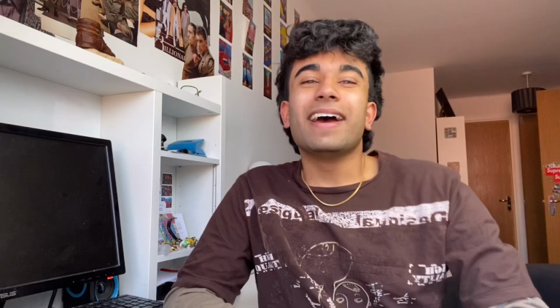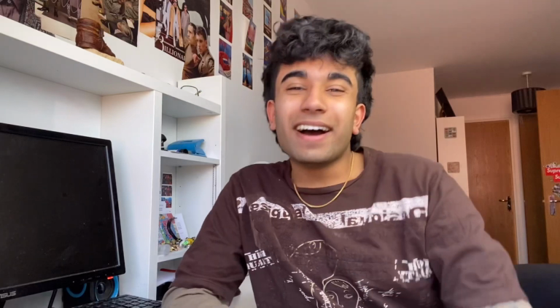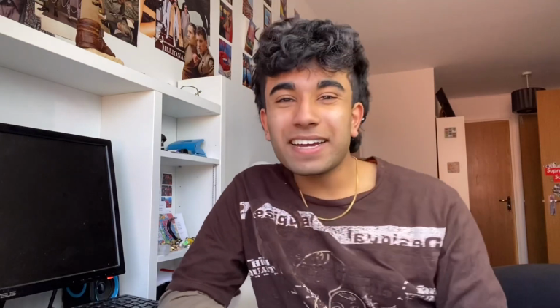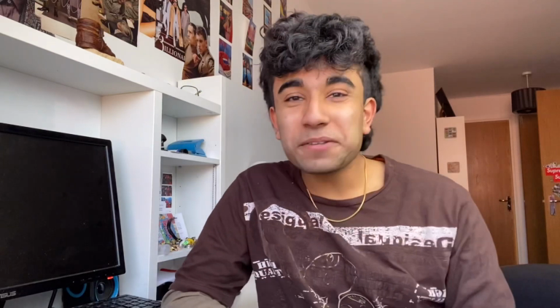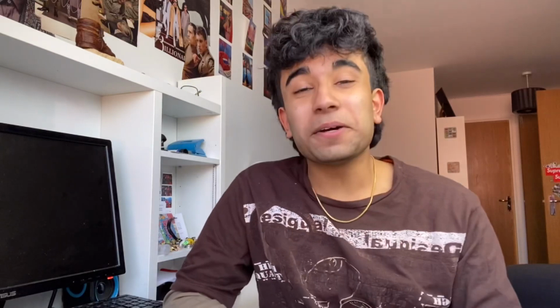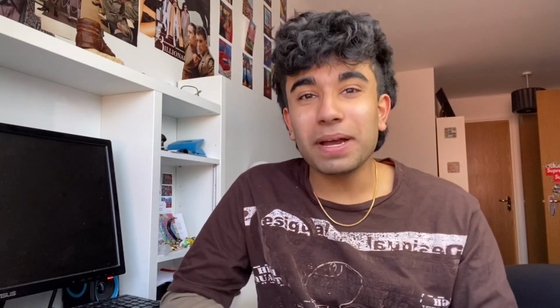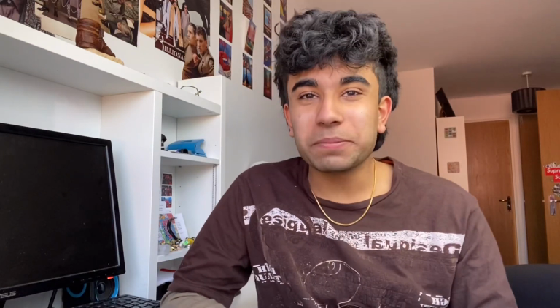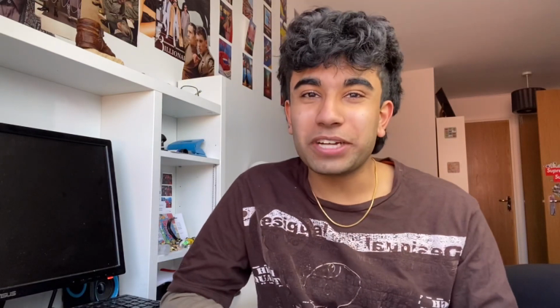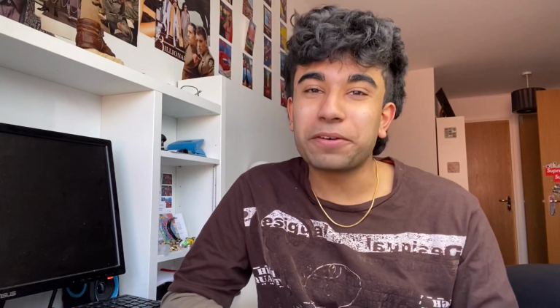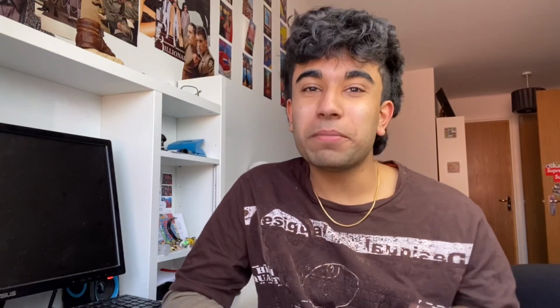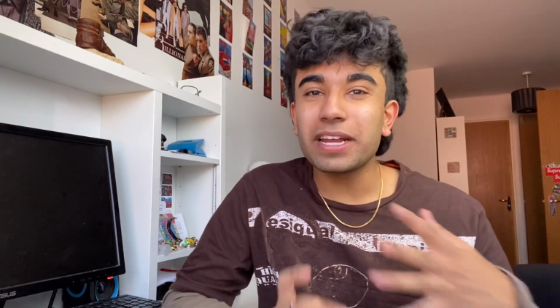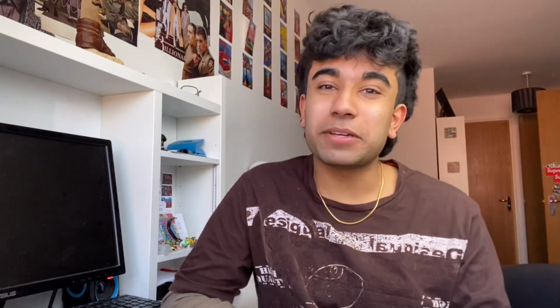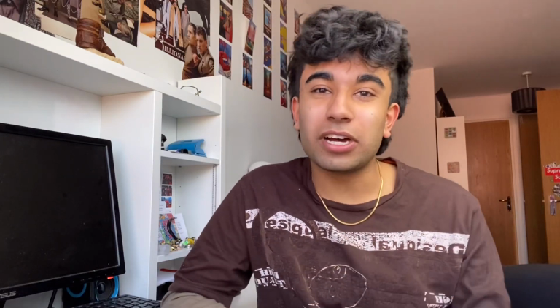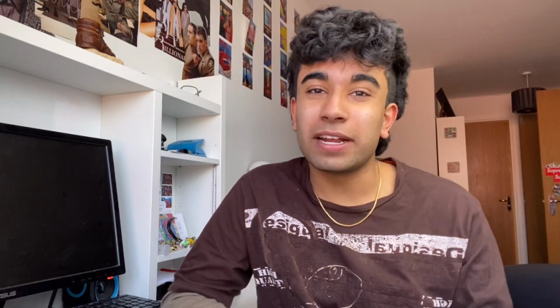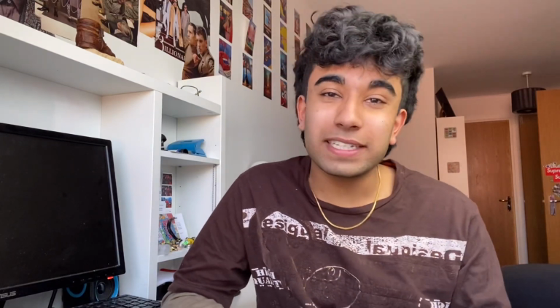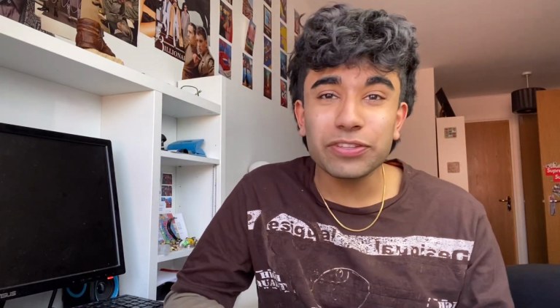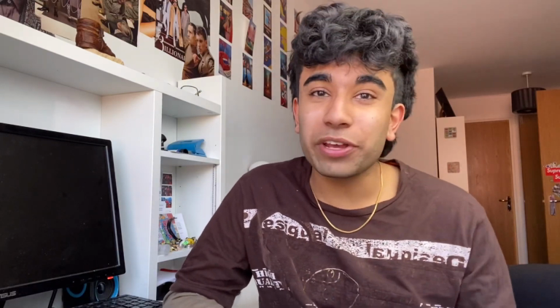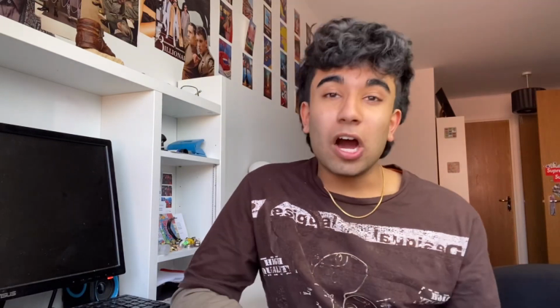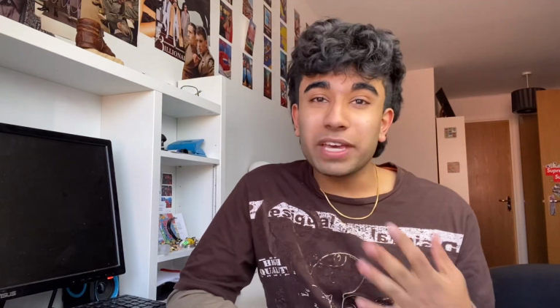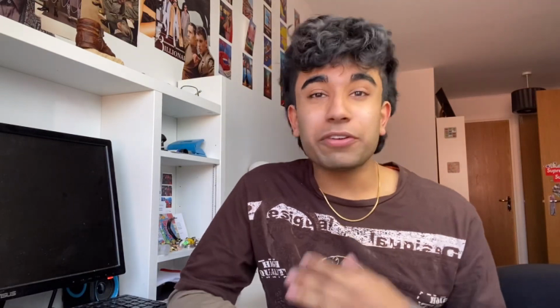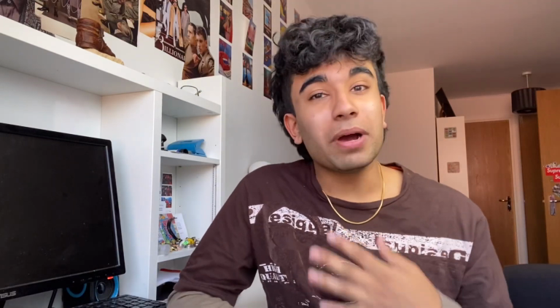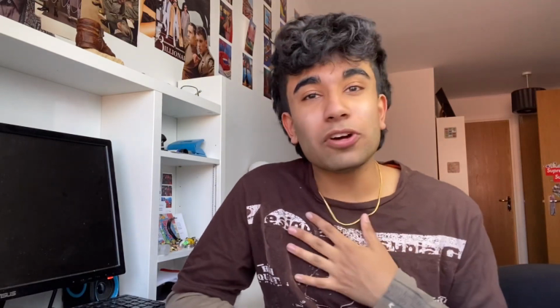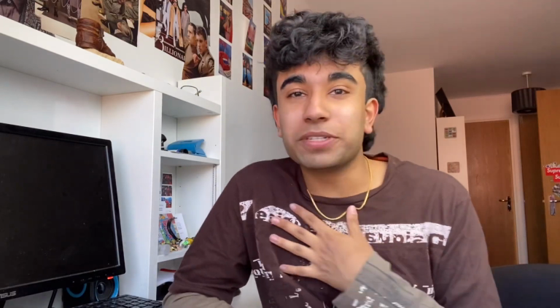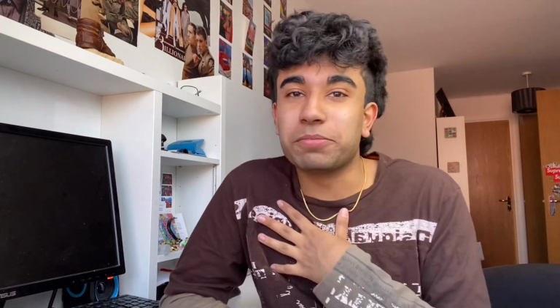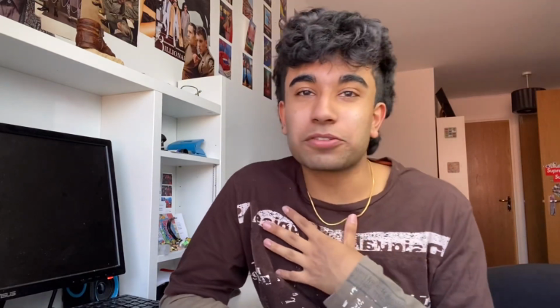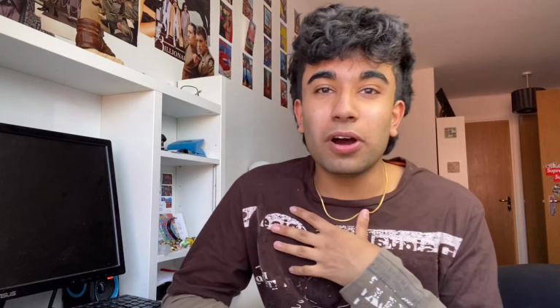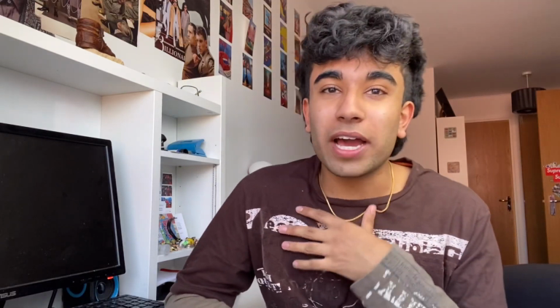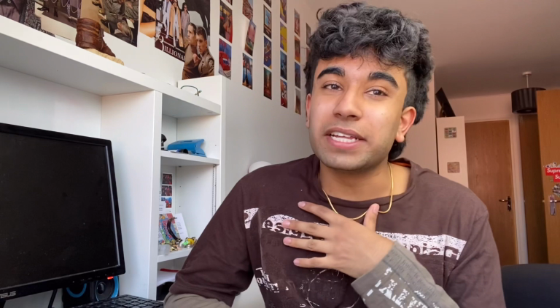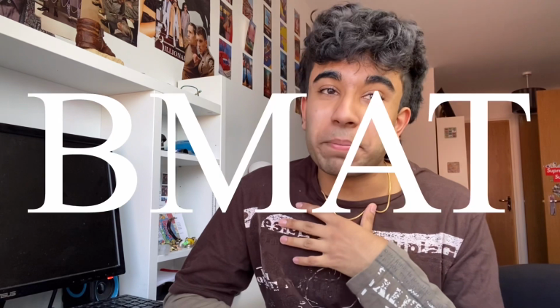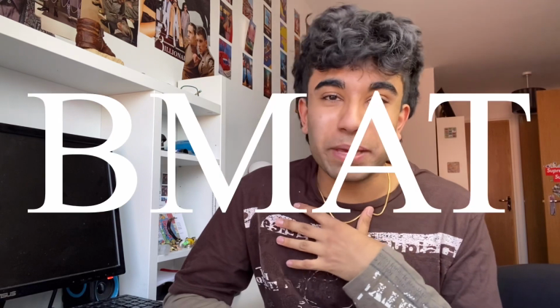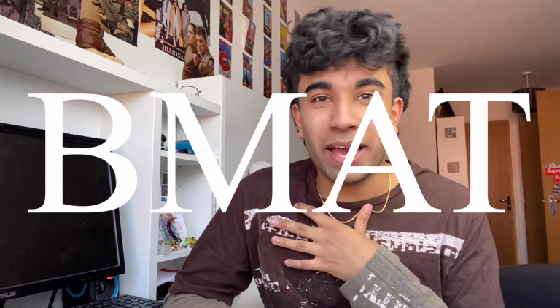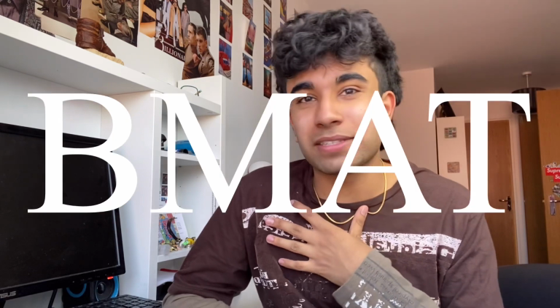Hi guys, welcome back to my channel. My name is Sian and in today's video I'll be giving you my top tips to score high in the BMAT exam.